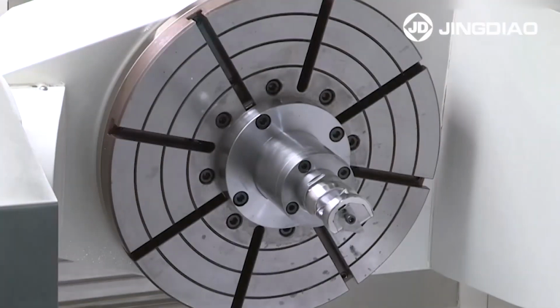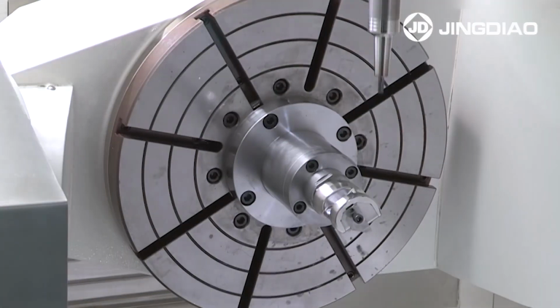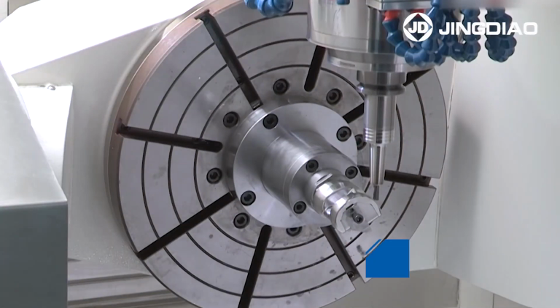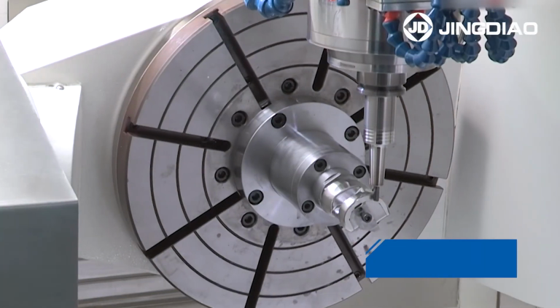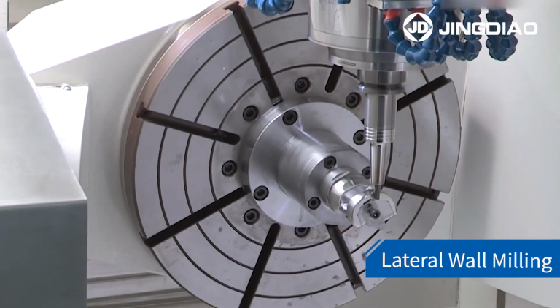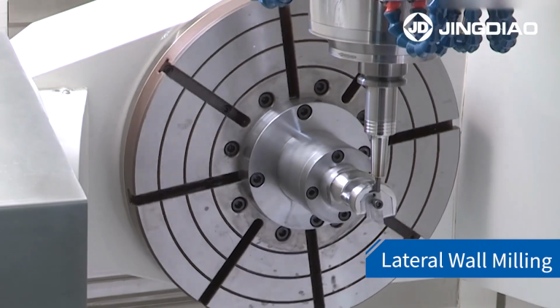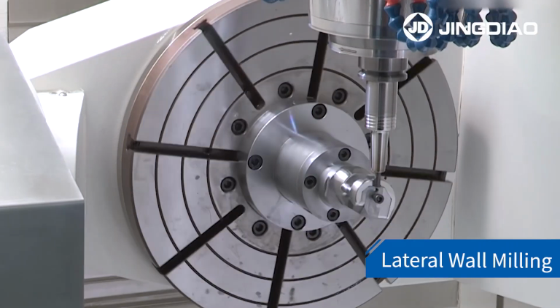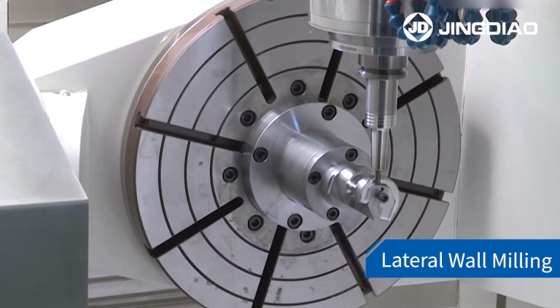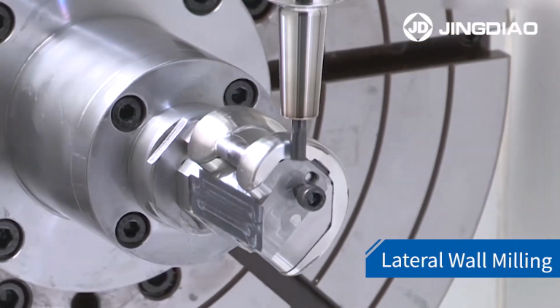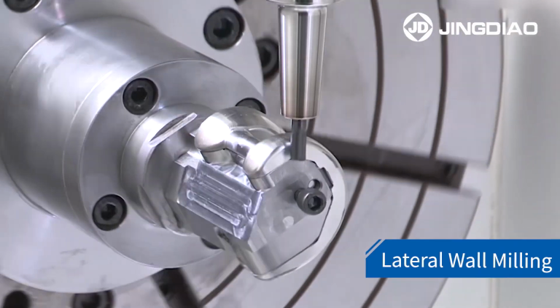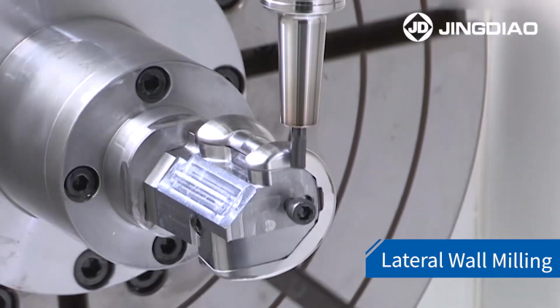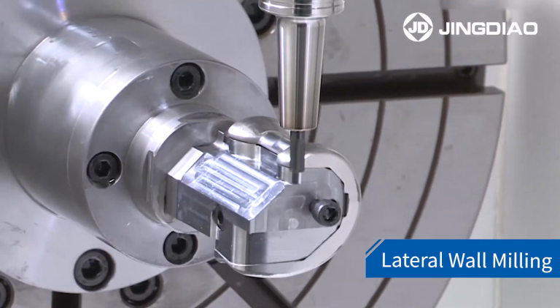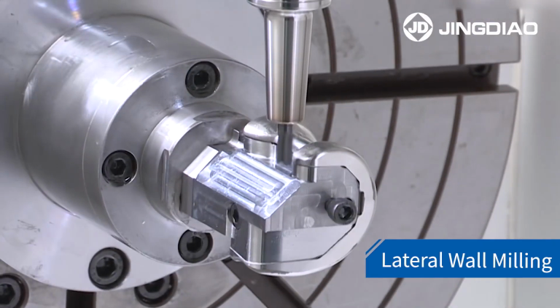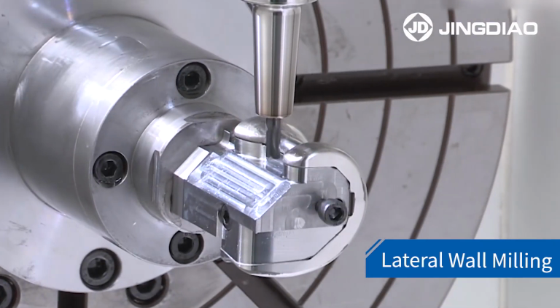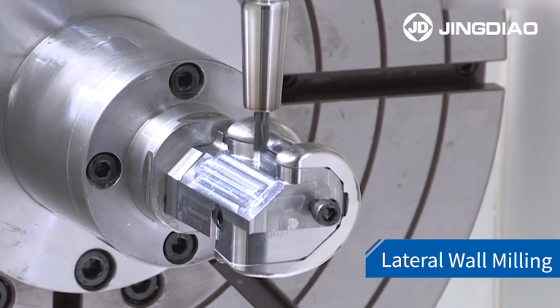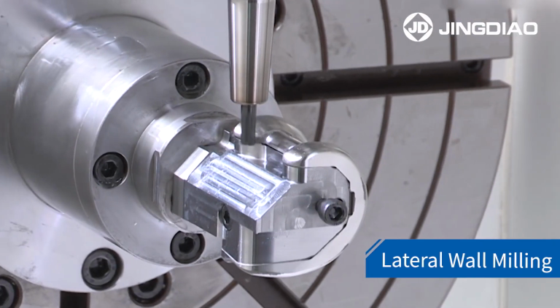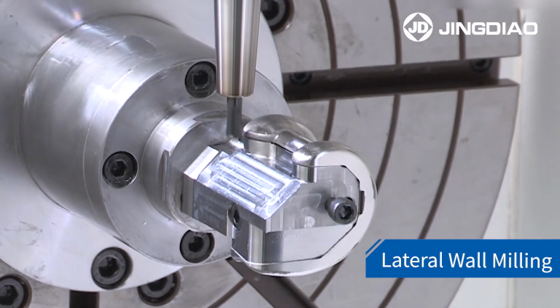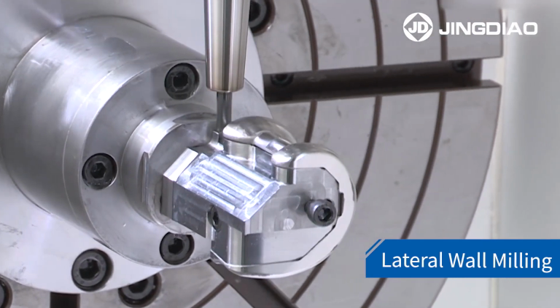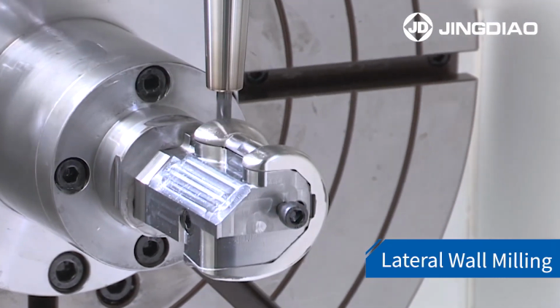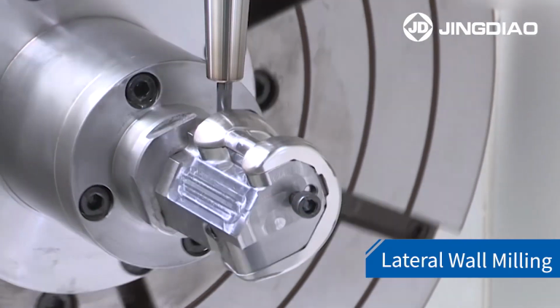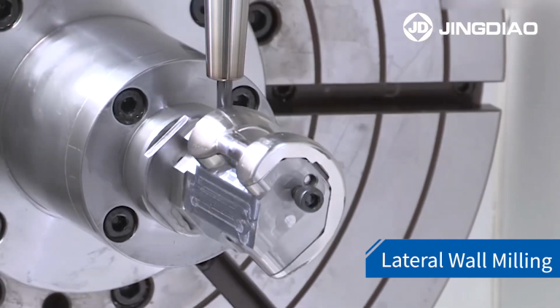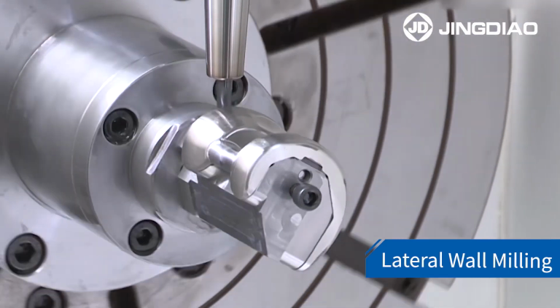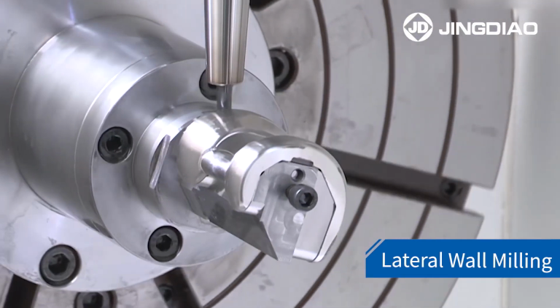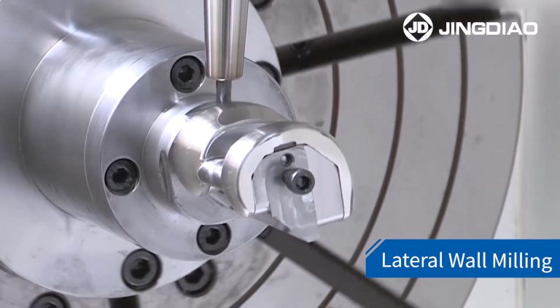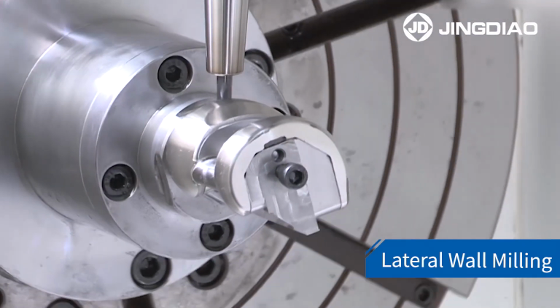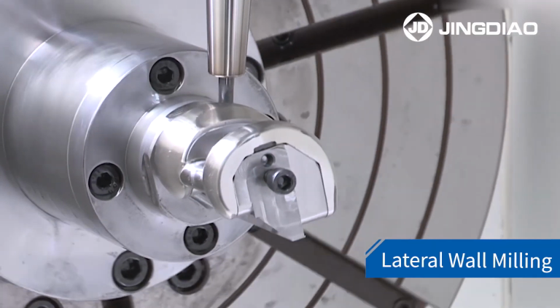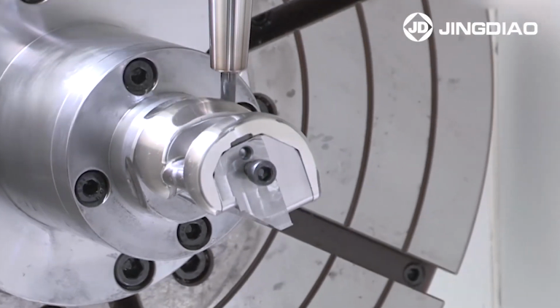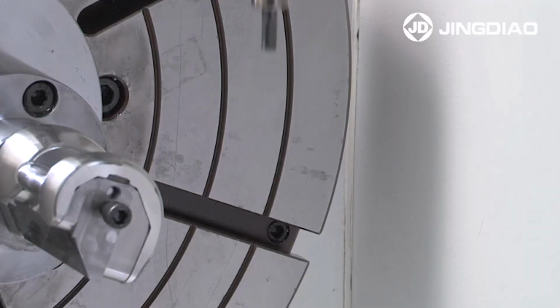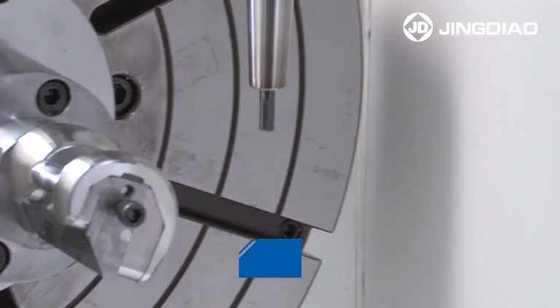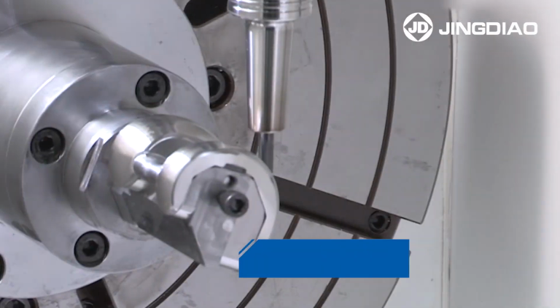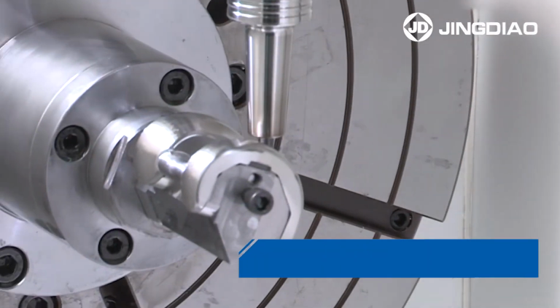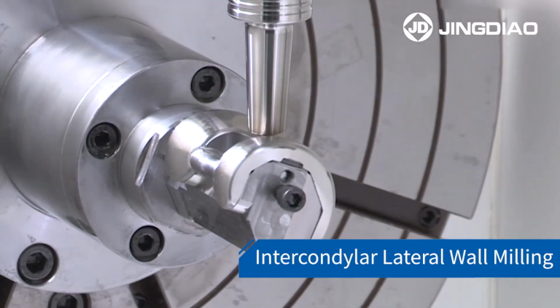Let's see how the JingDiao GRA400 achieves highly efficient machining of the femoral condylar processes.